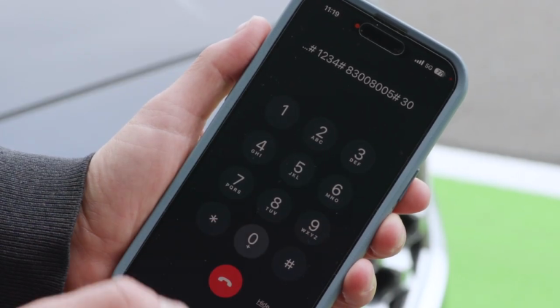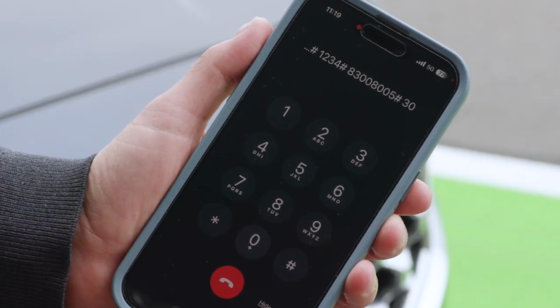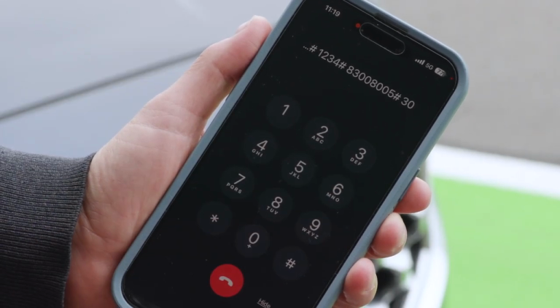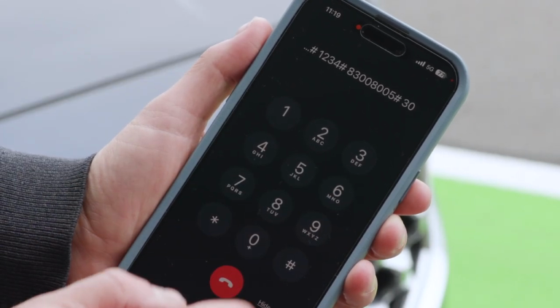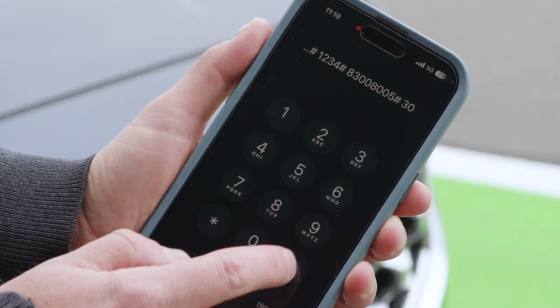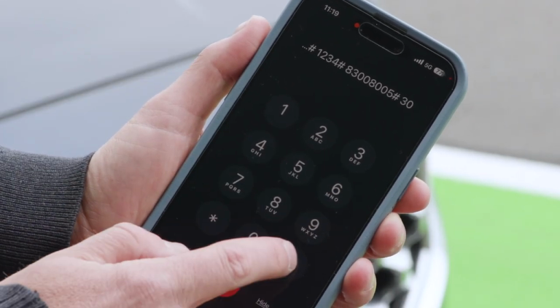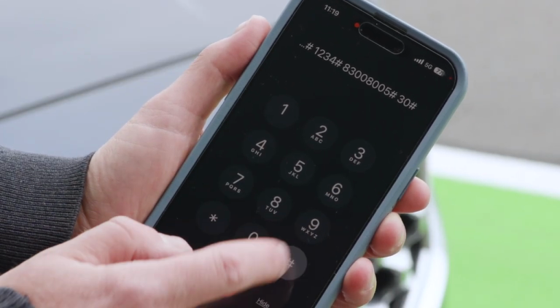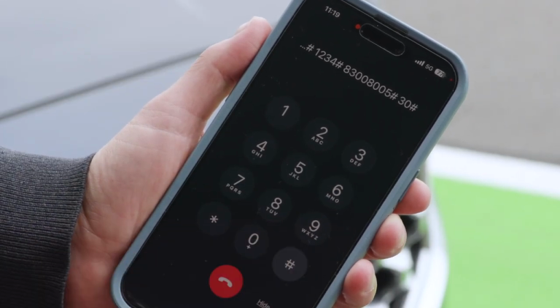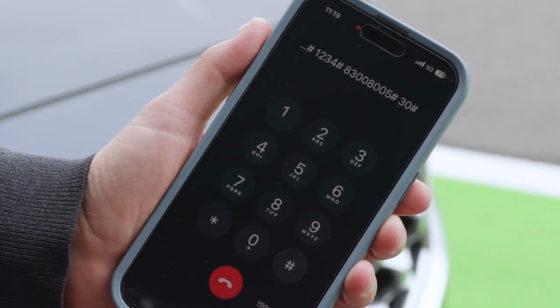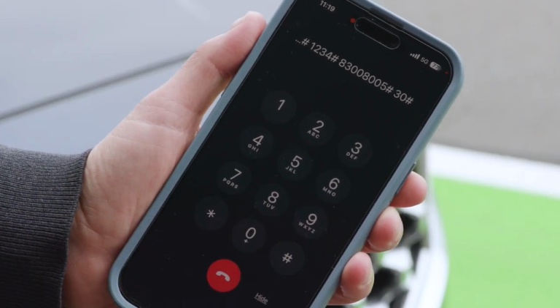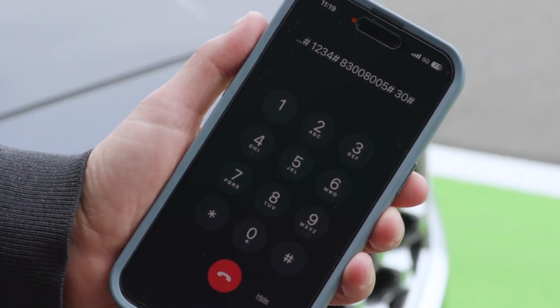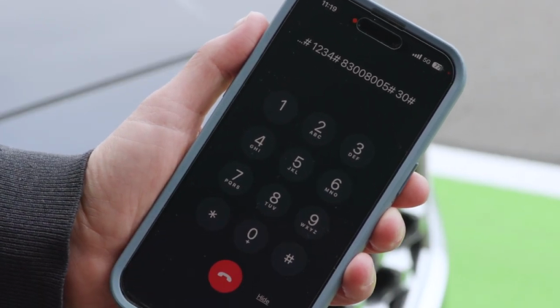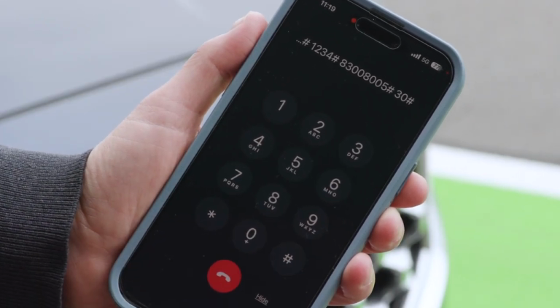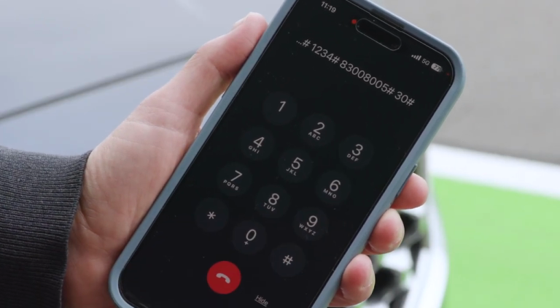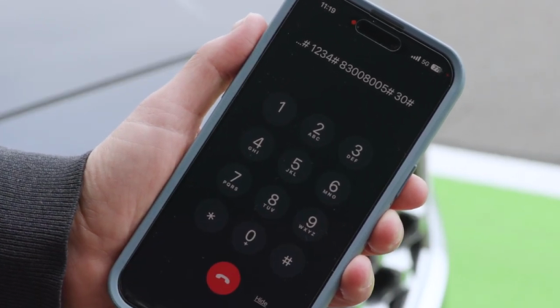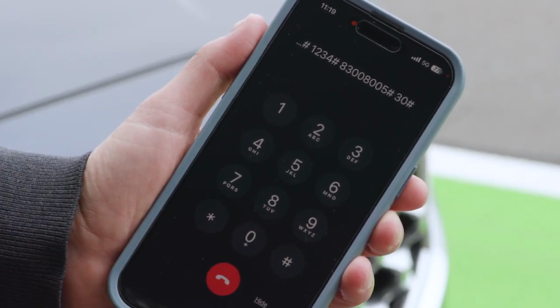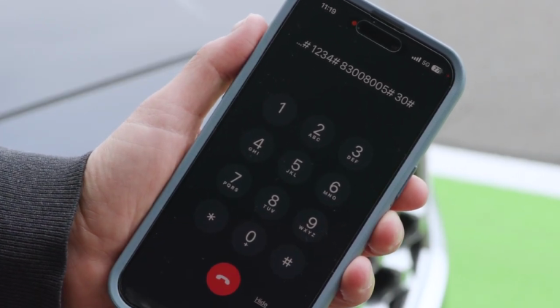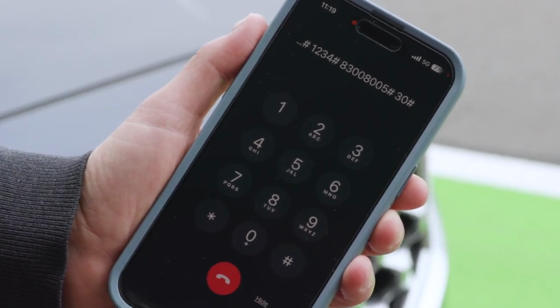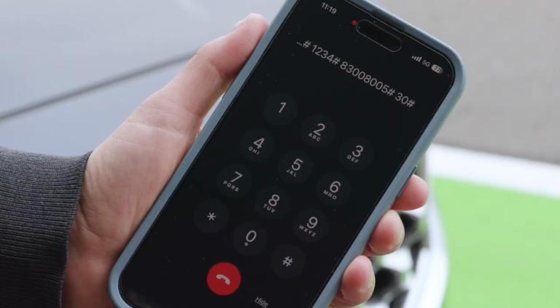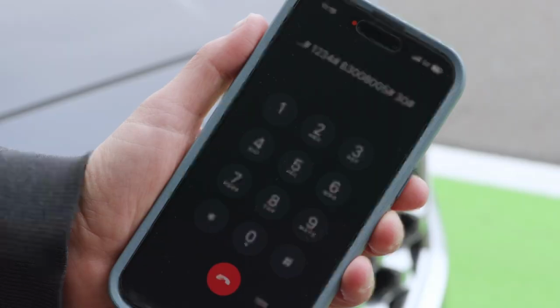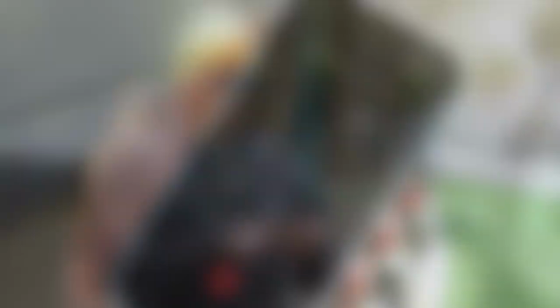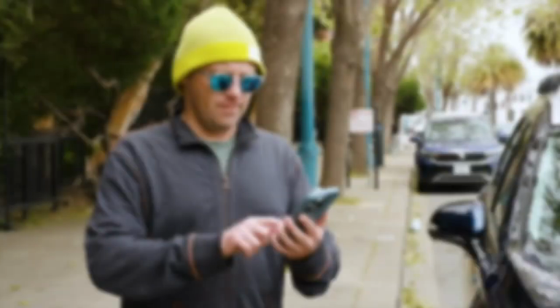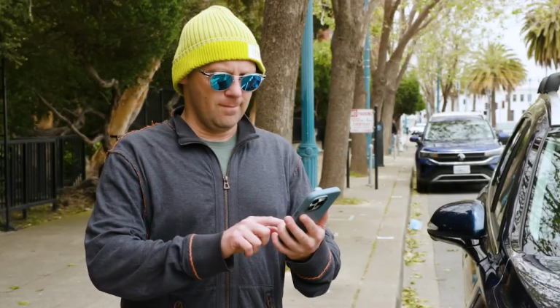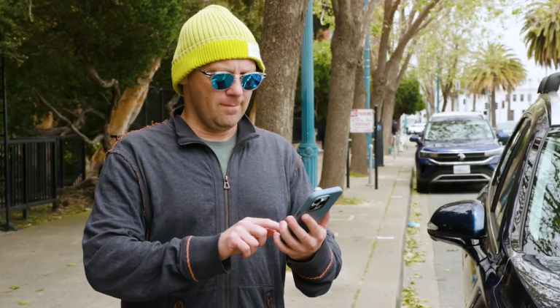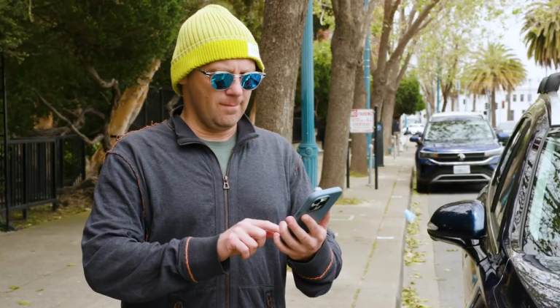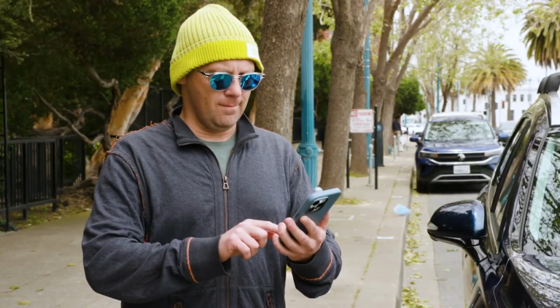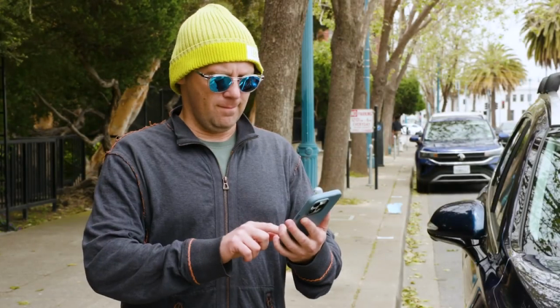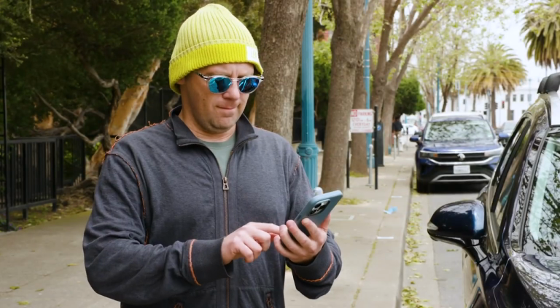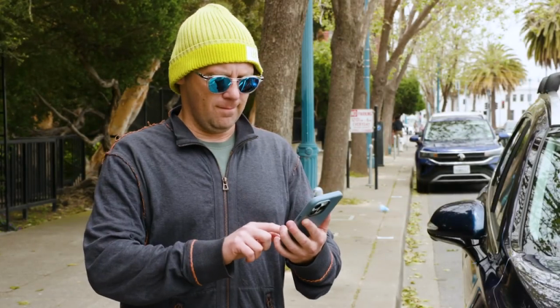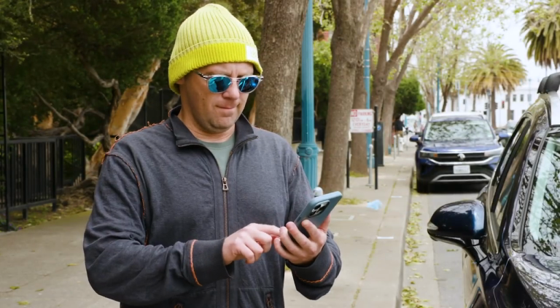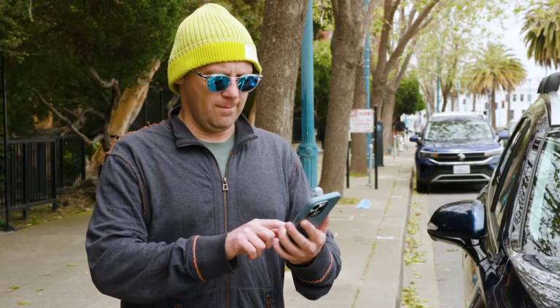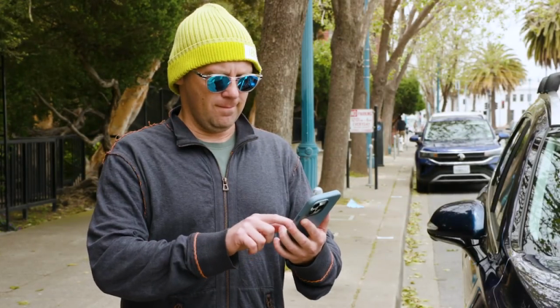At the end of the call, you'll hear 'Payment Successful,' which will confirm everything went successfully.